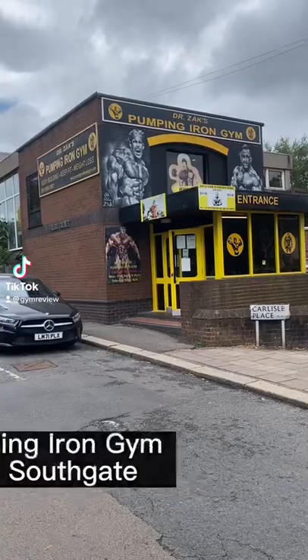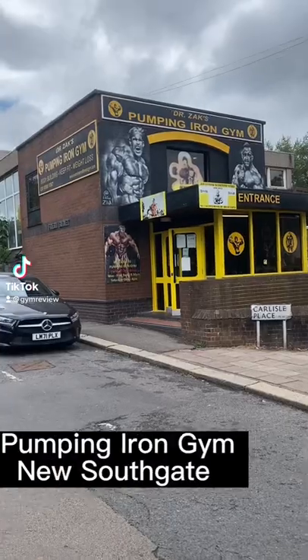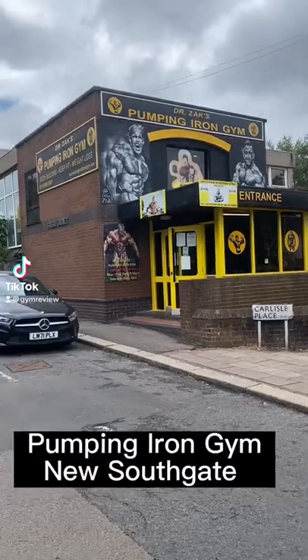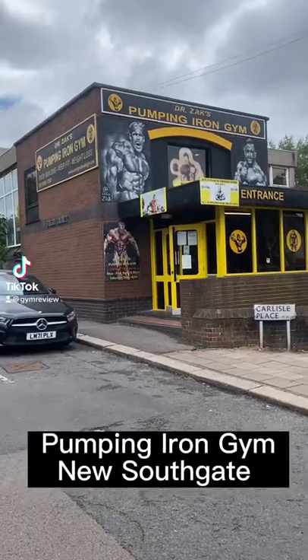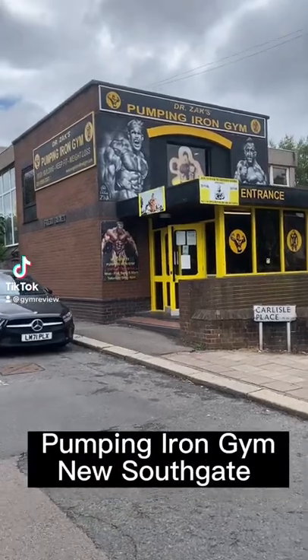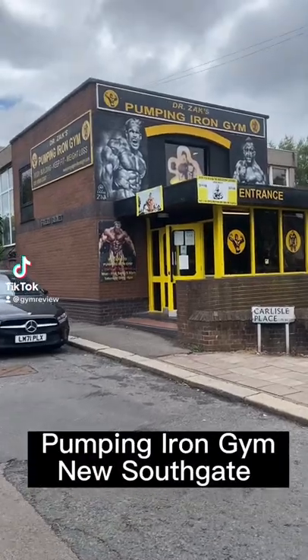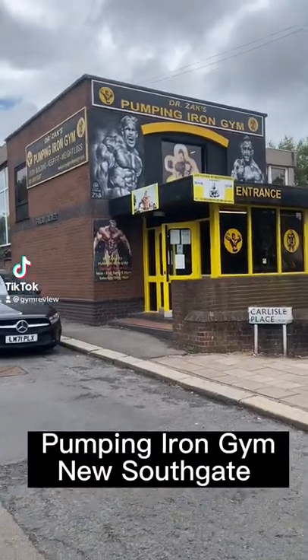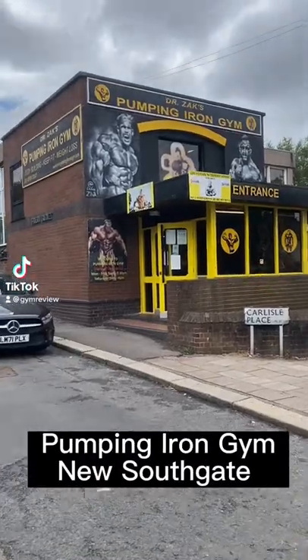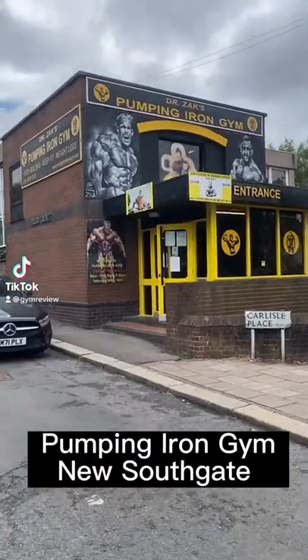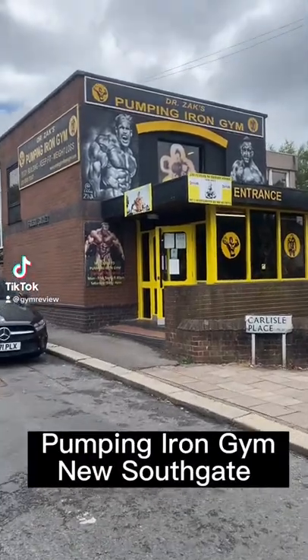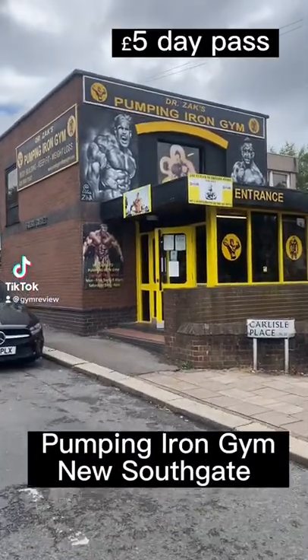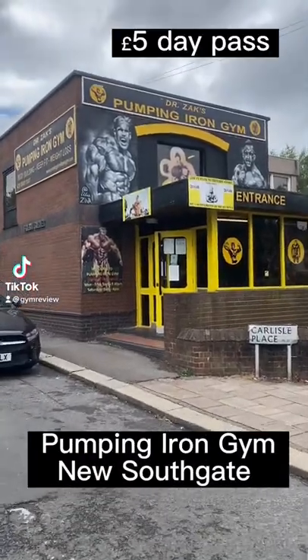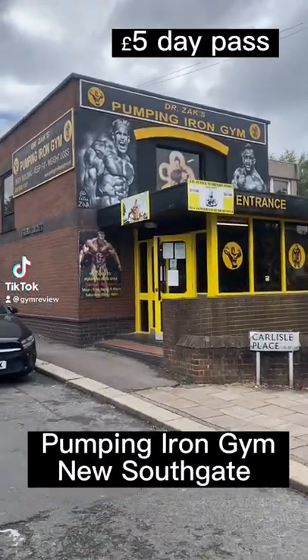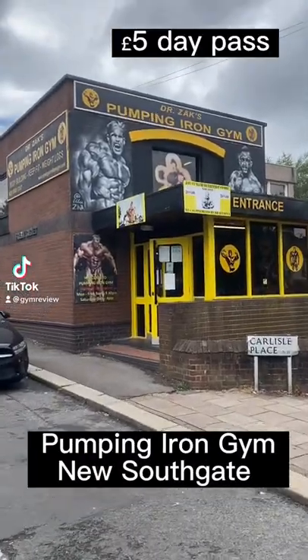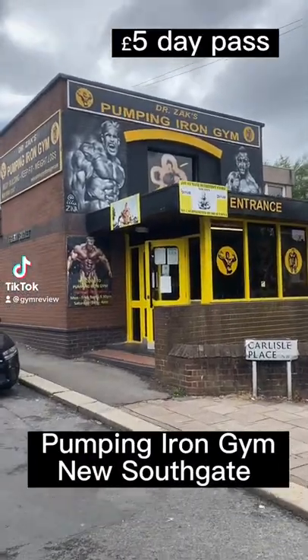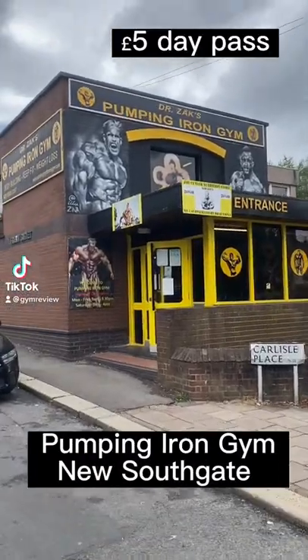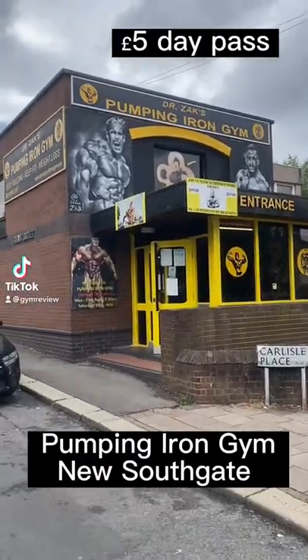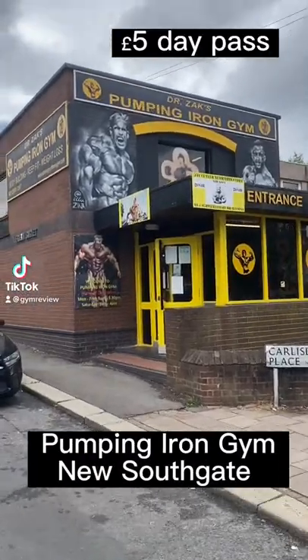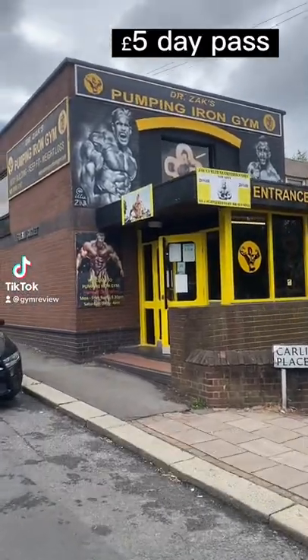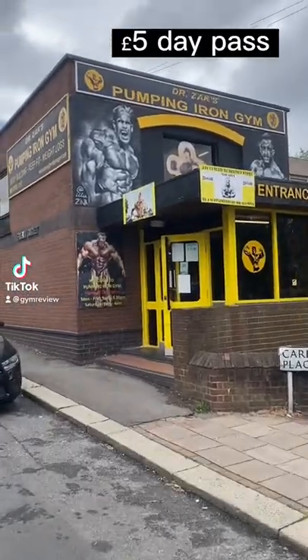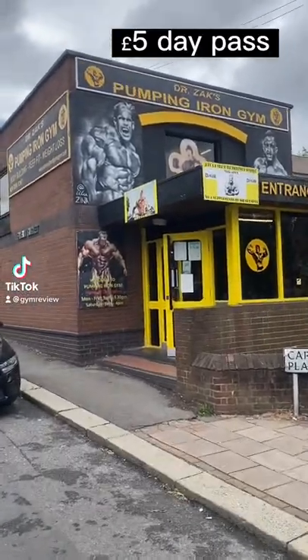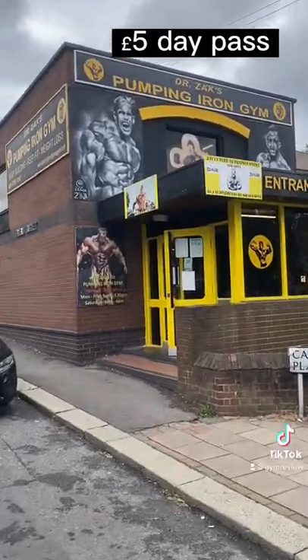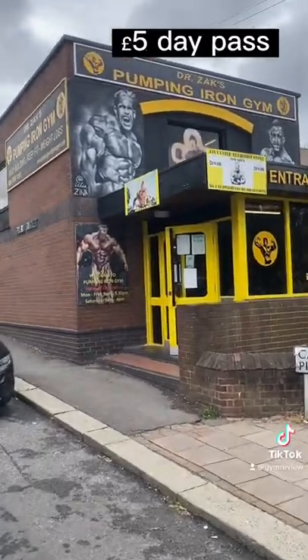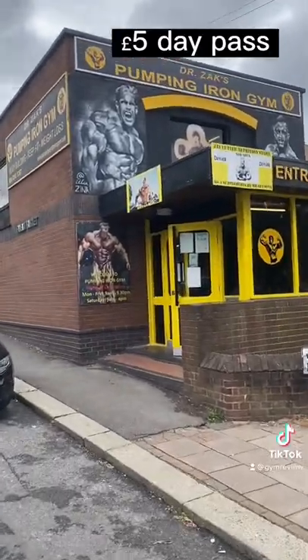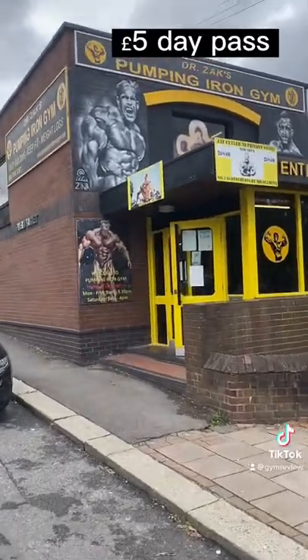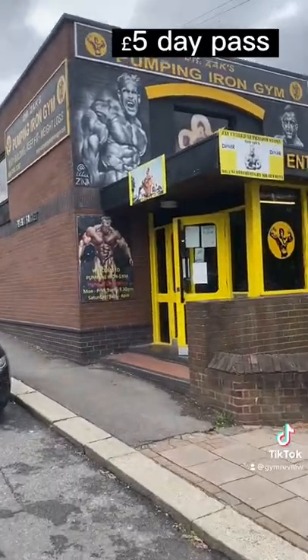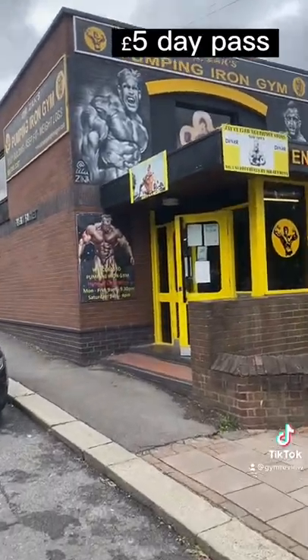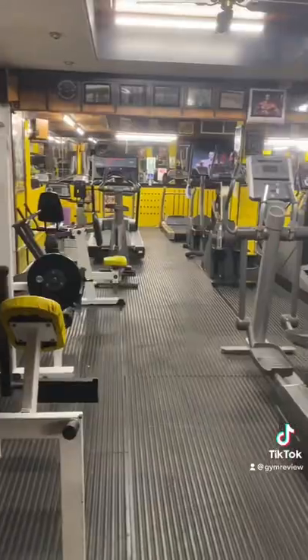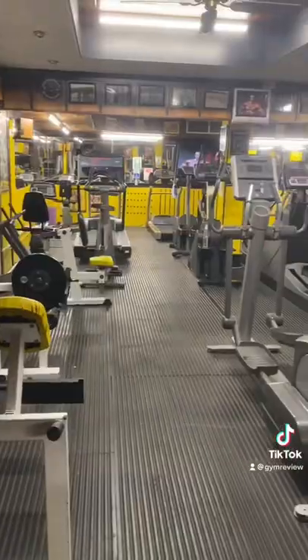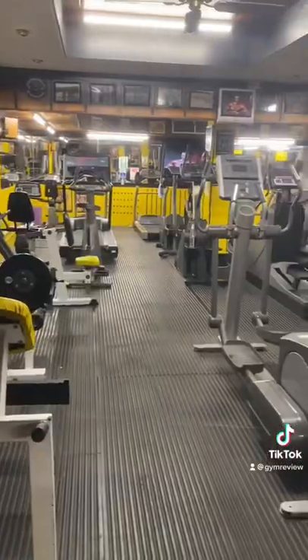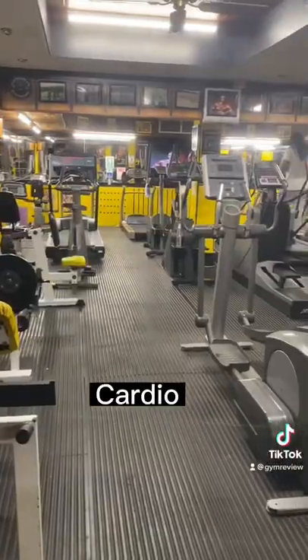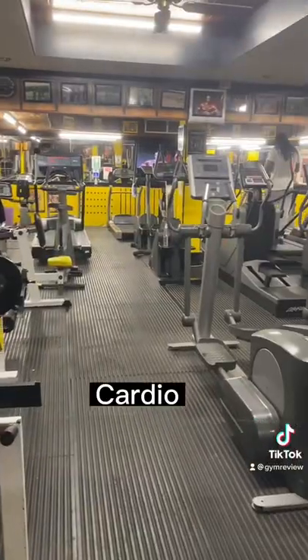This gym review is from Pumping Iron Gym, New Southgate in North London. It's £5 for a day pass.